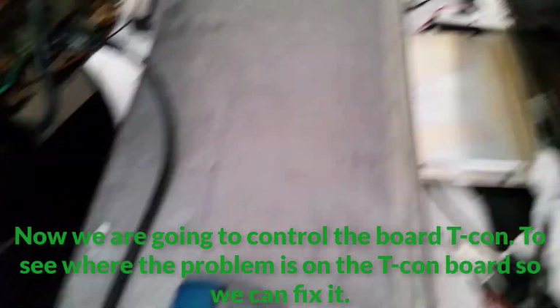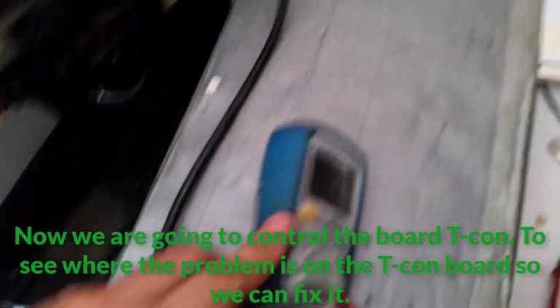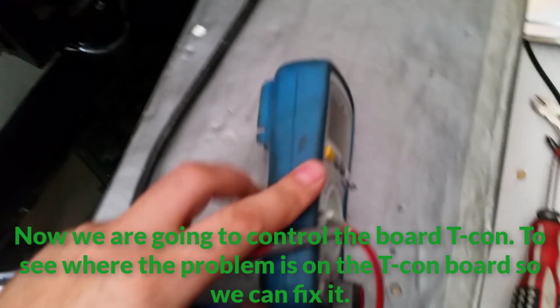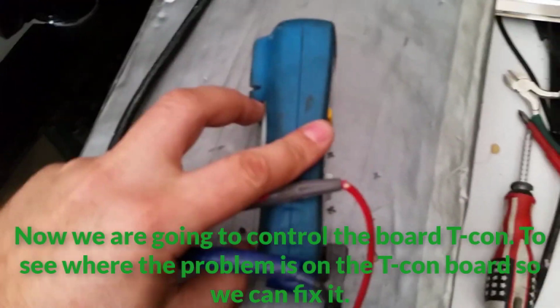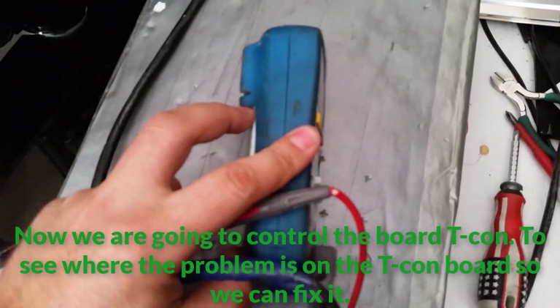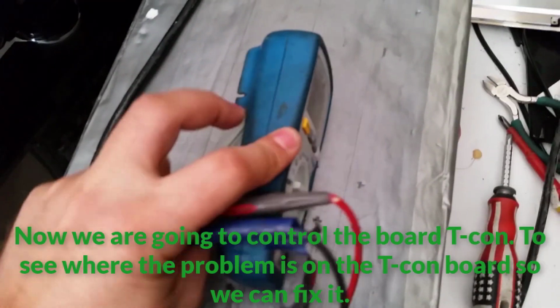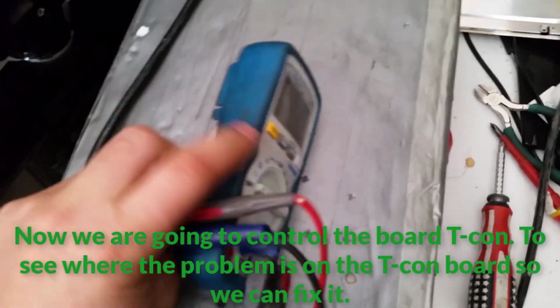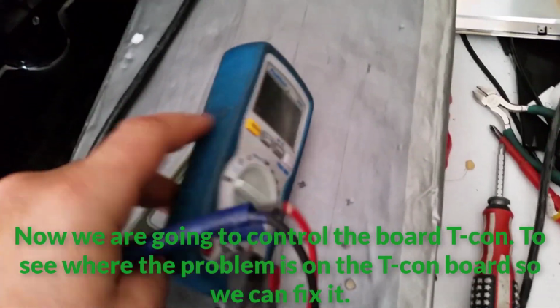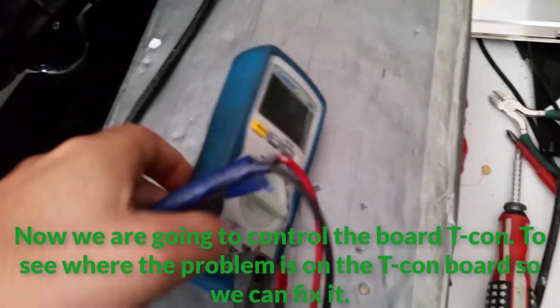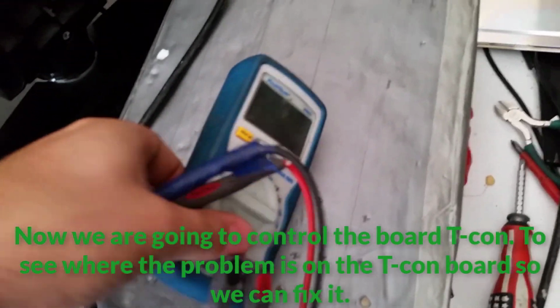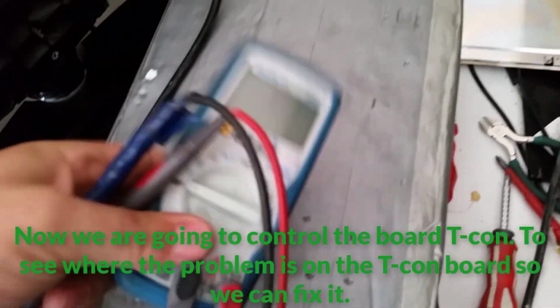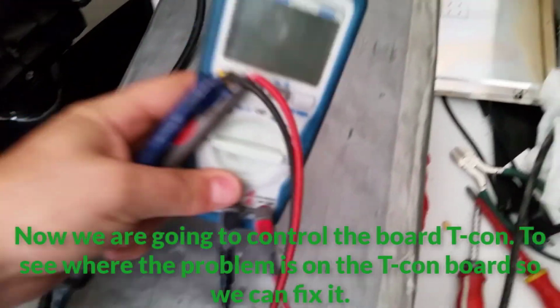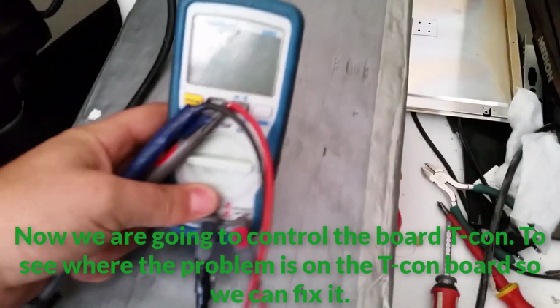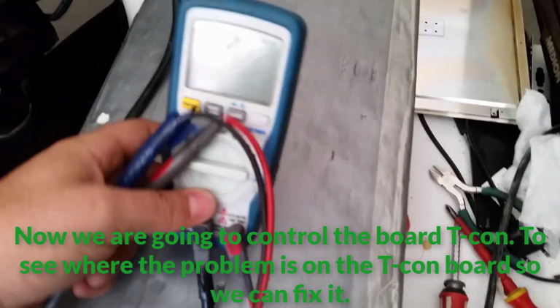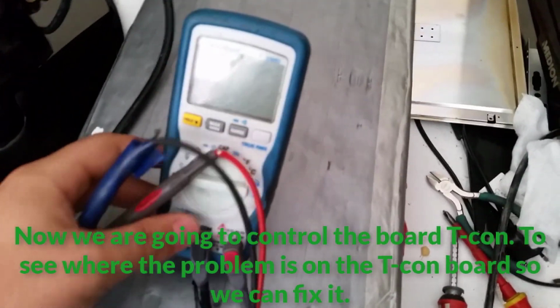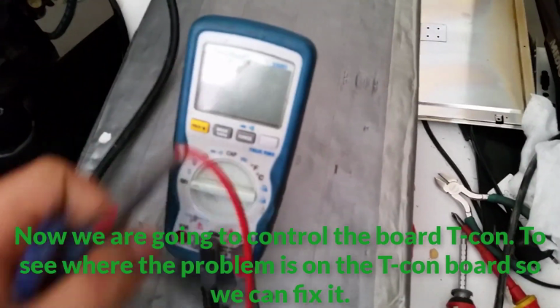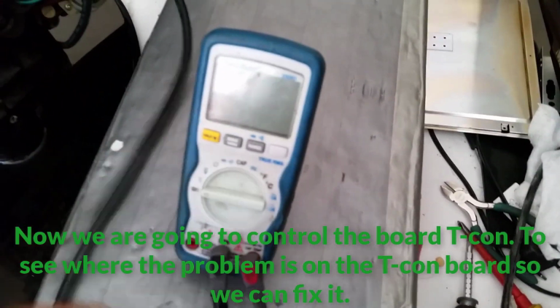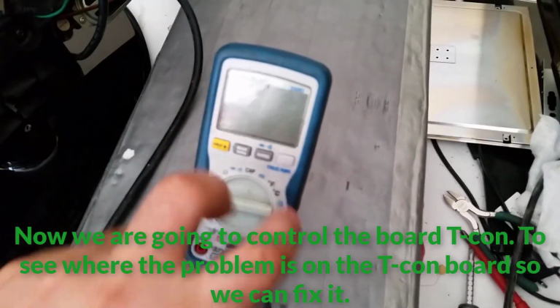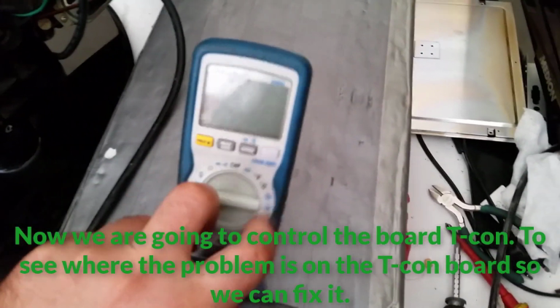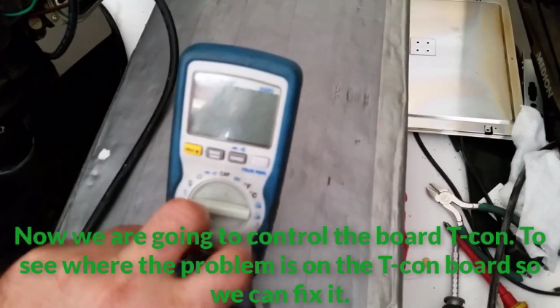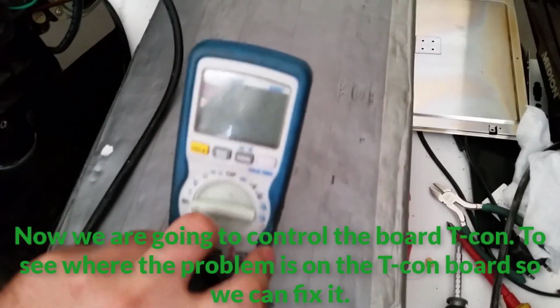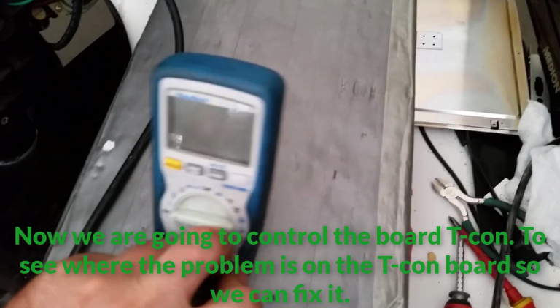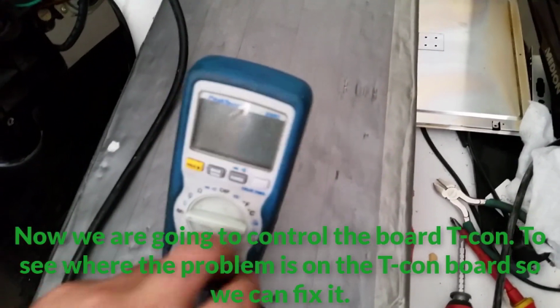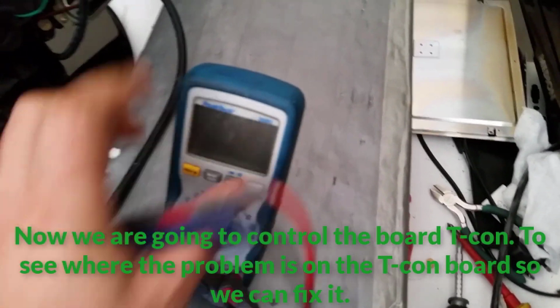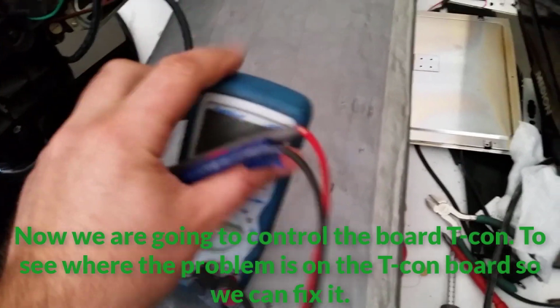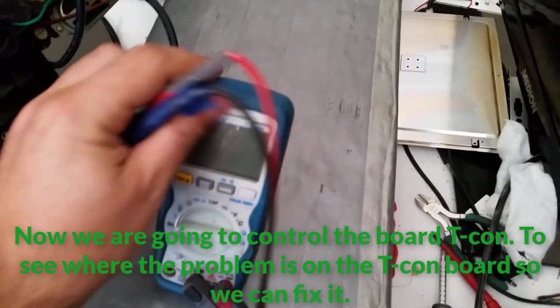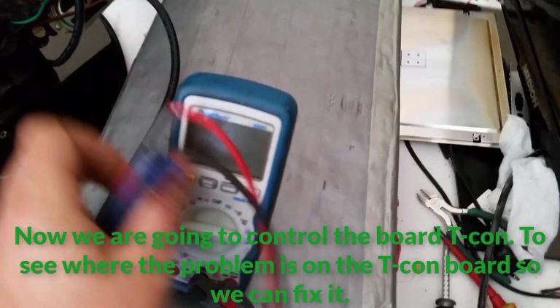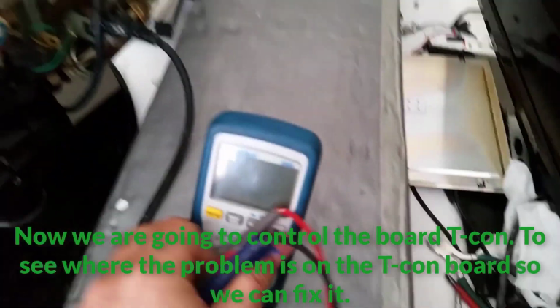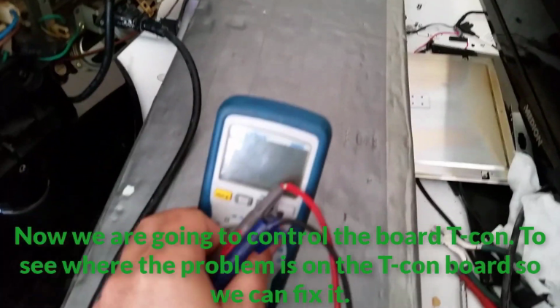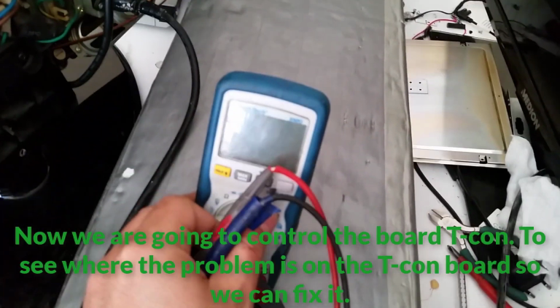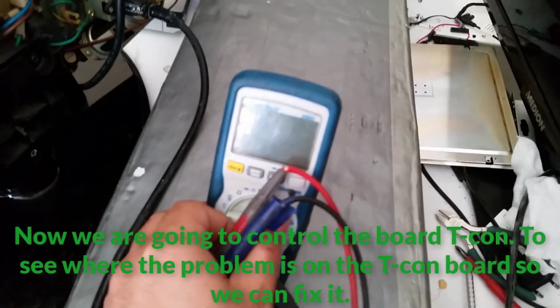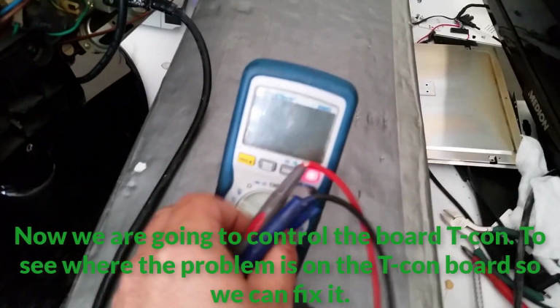Now we are going to control the T-con board to see where the problem is, so we can fix it.